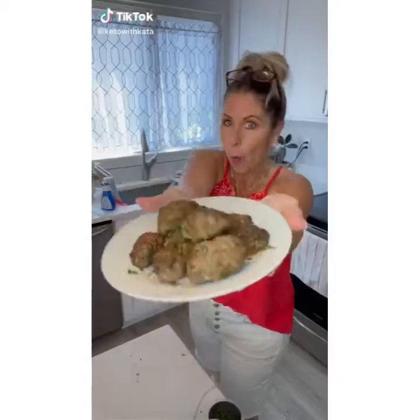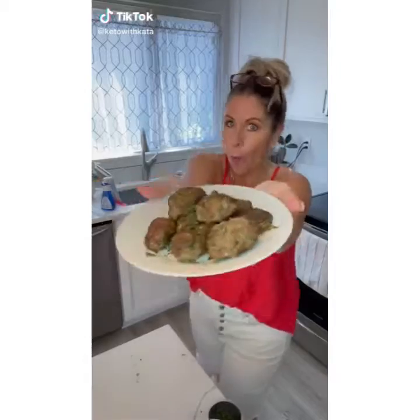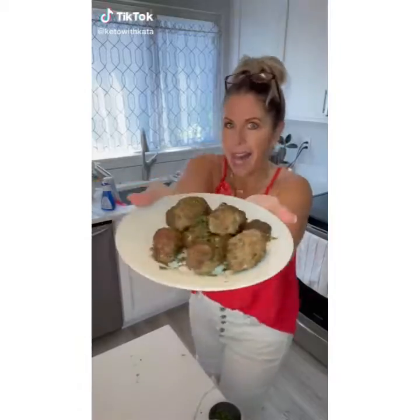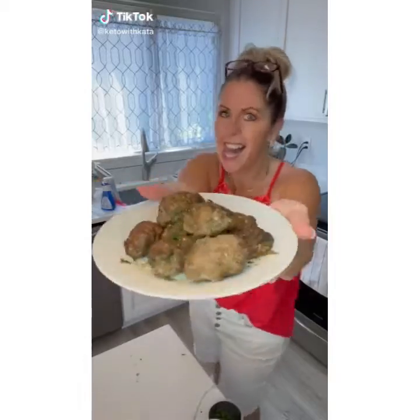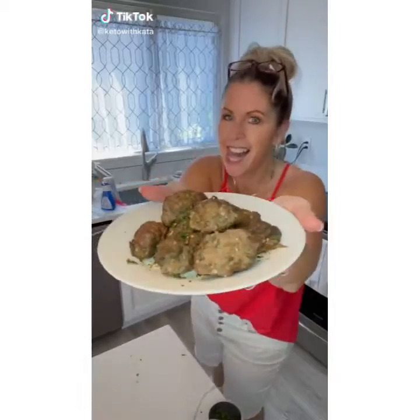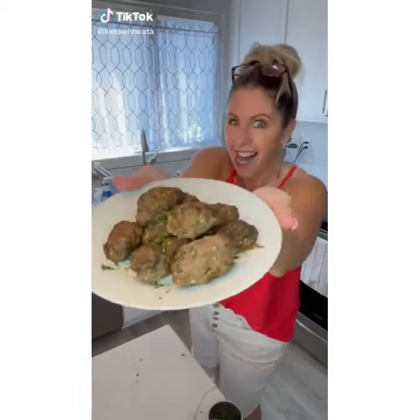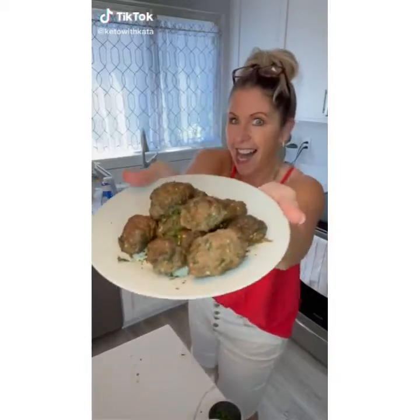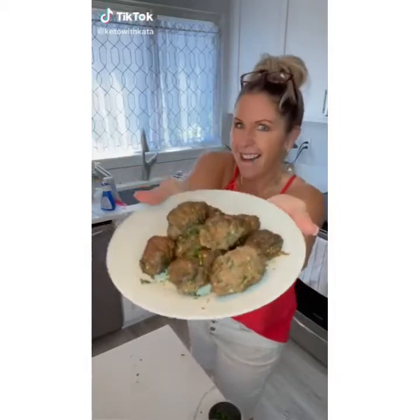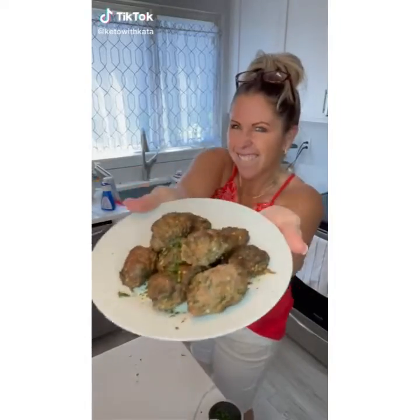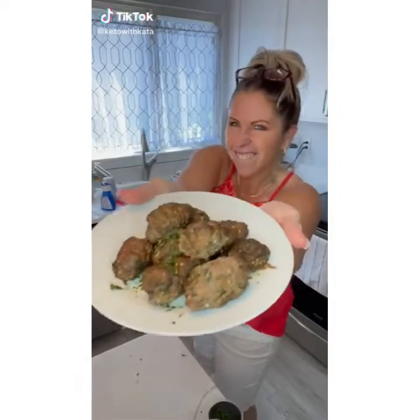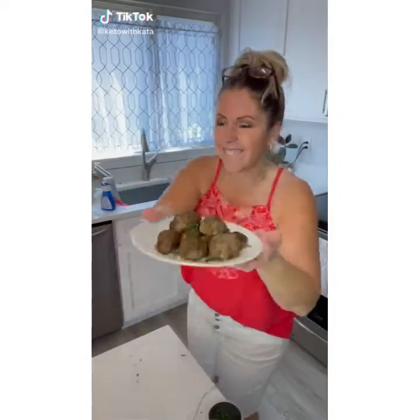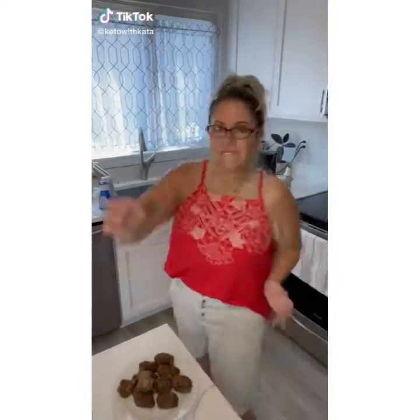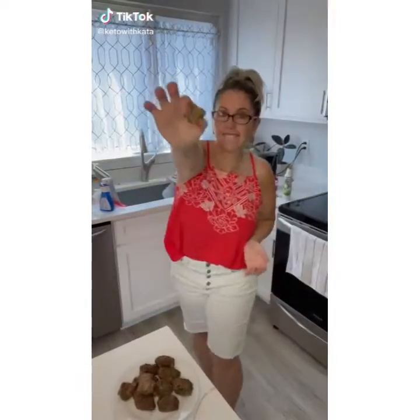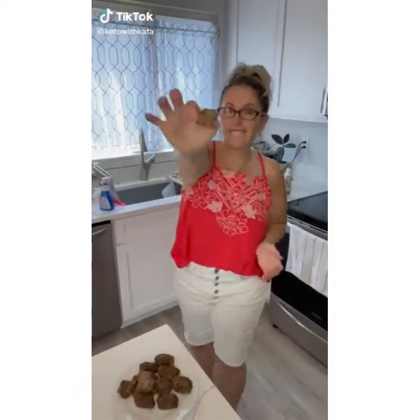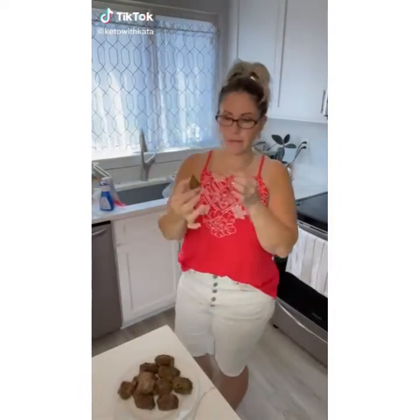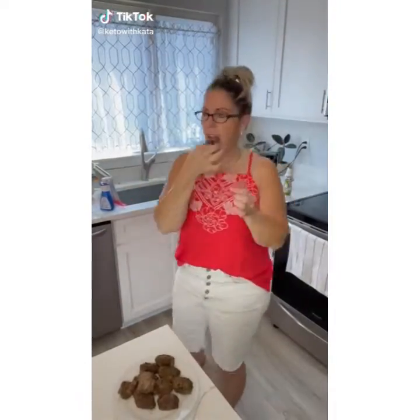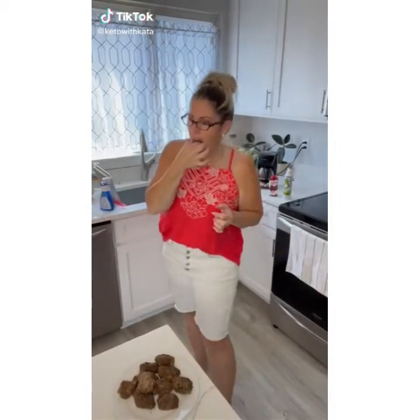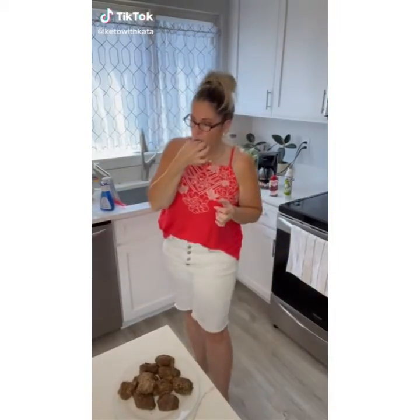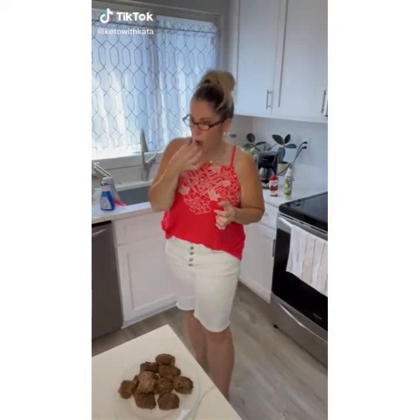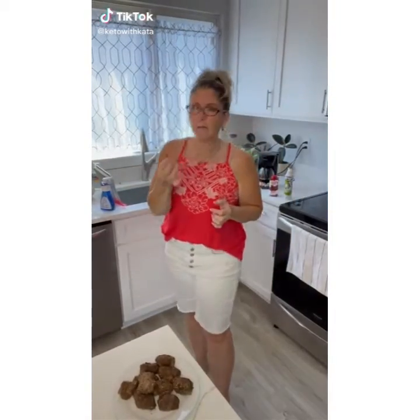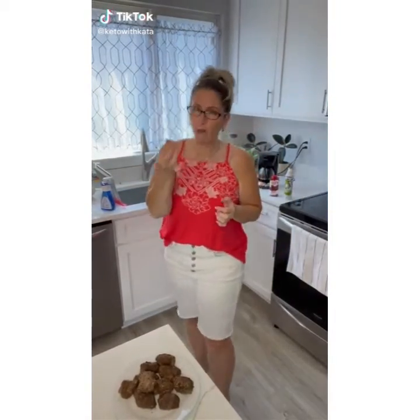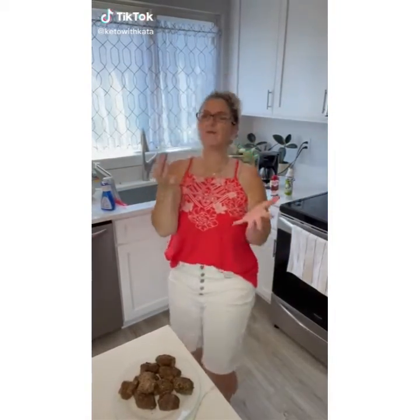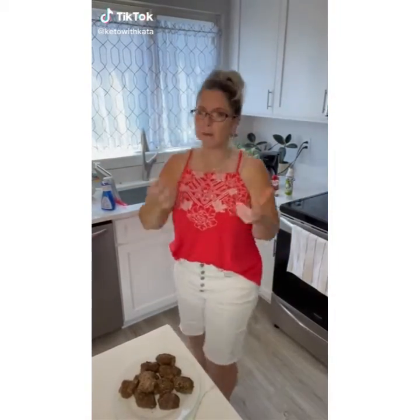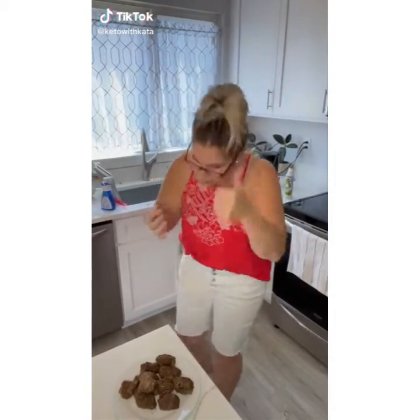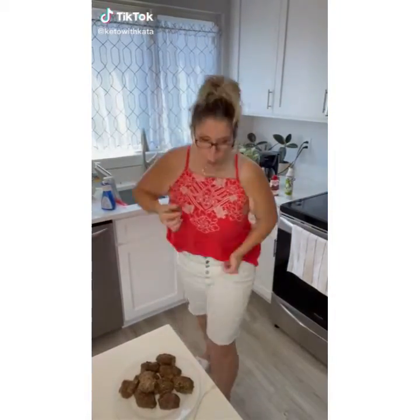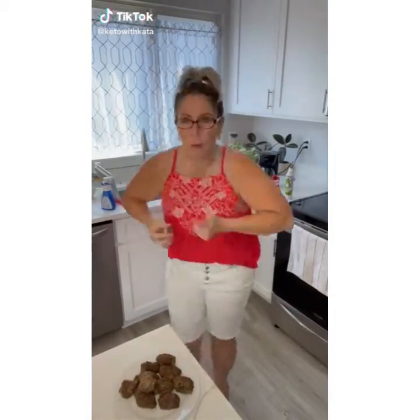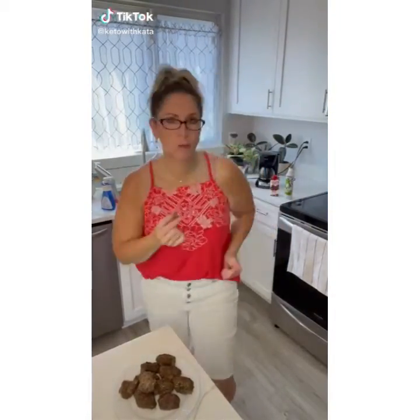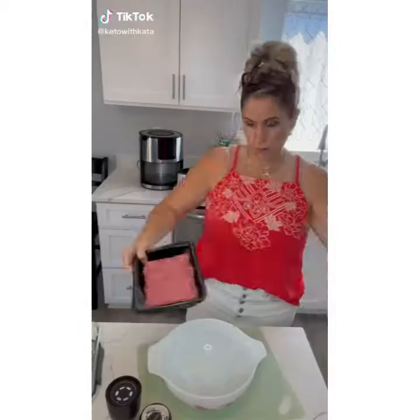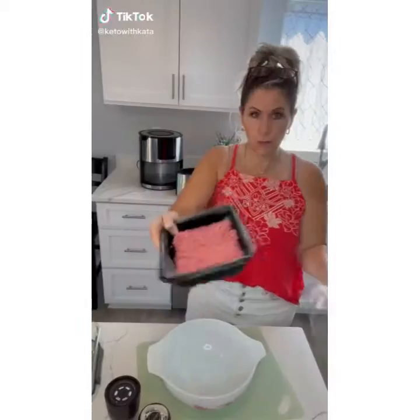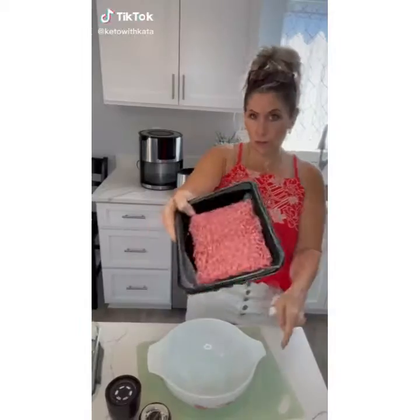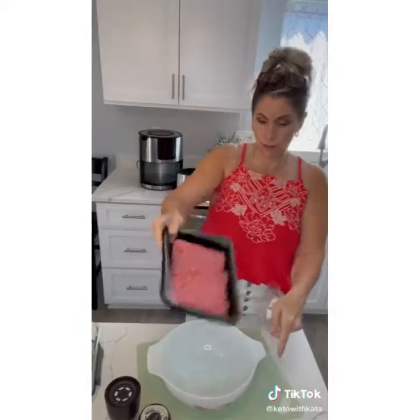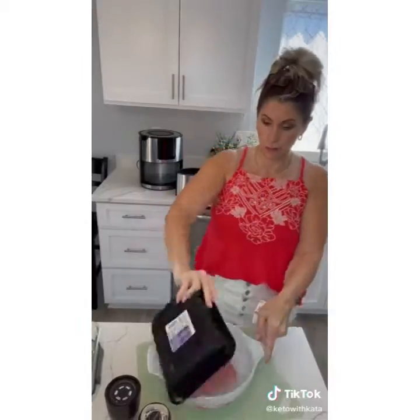Hey keto friends! It's finally cooled off enough for me to cook in the house, so I made these little beef kebabs in the air fryer.